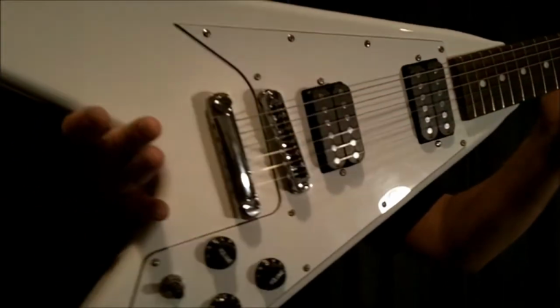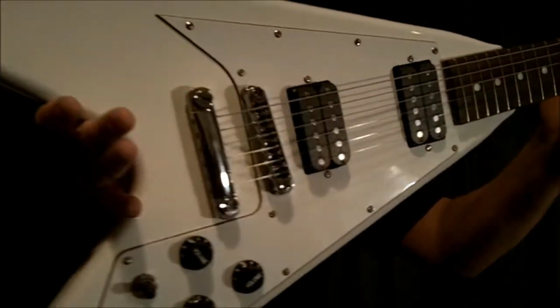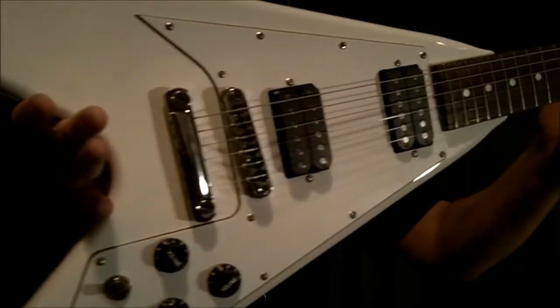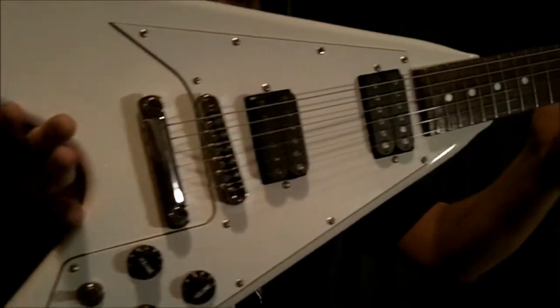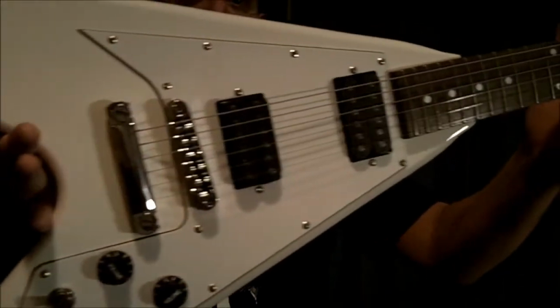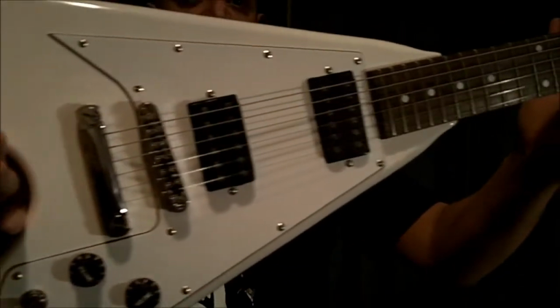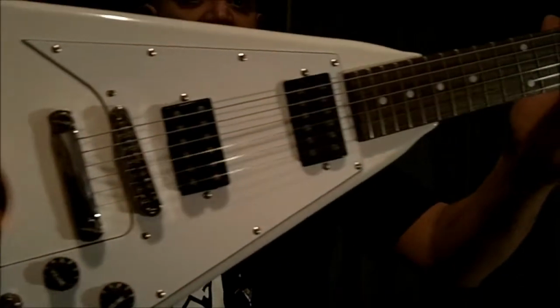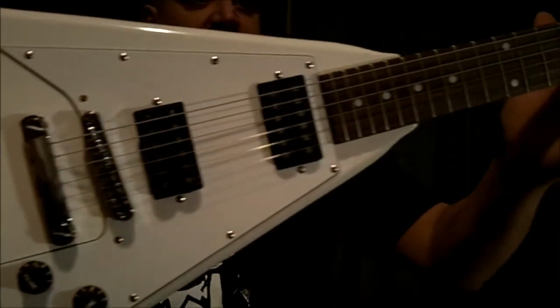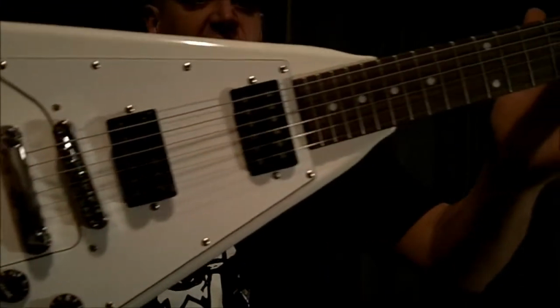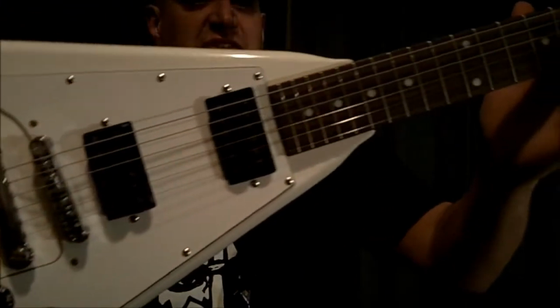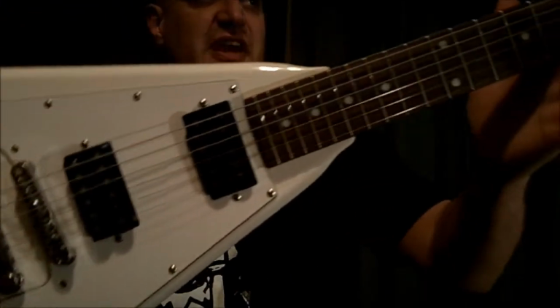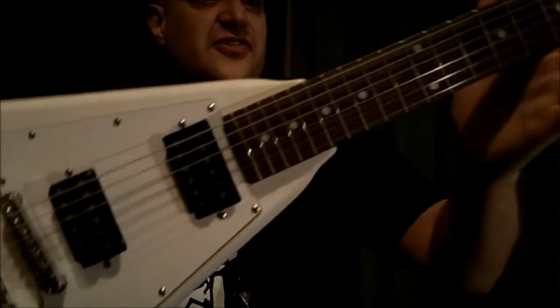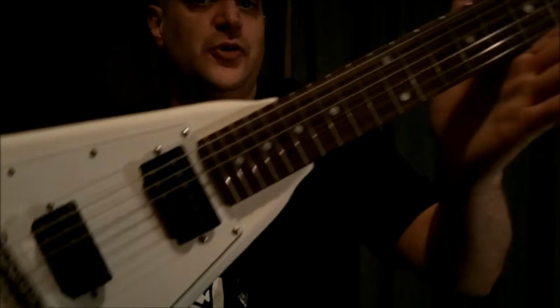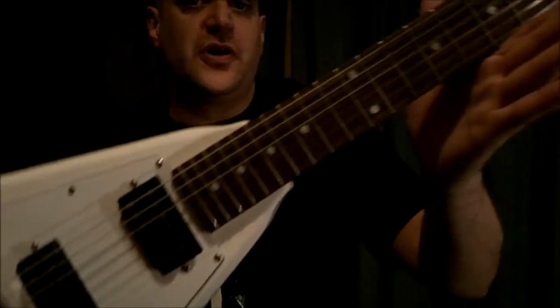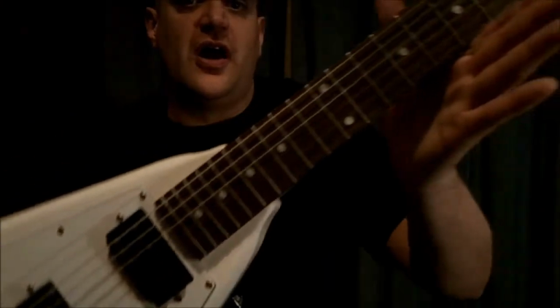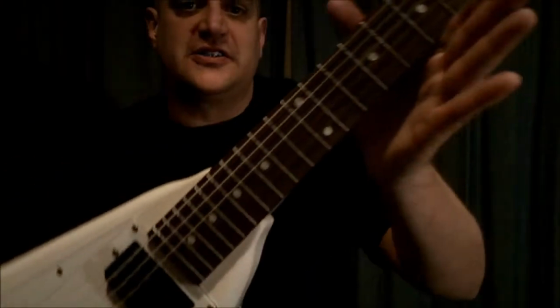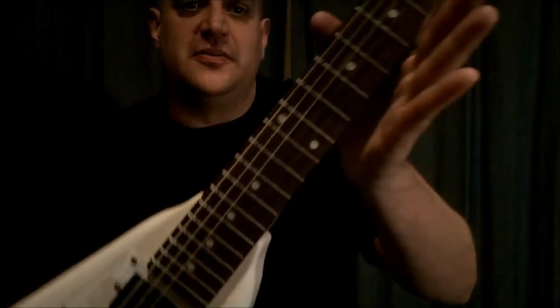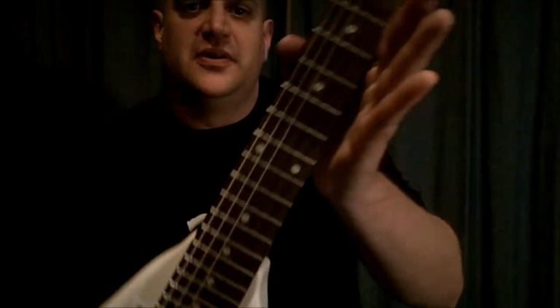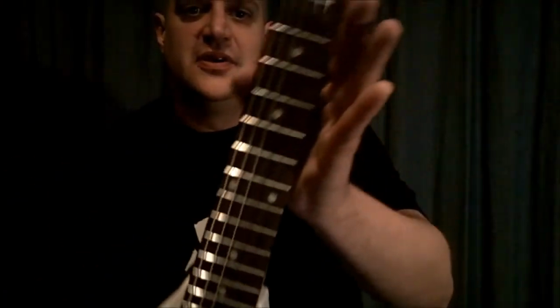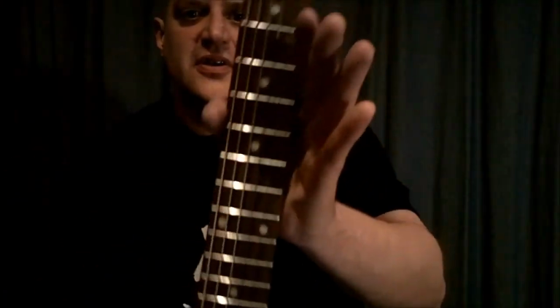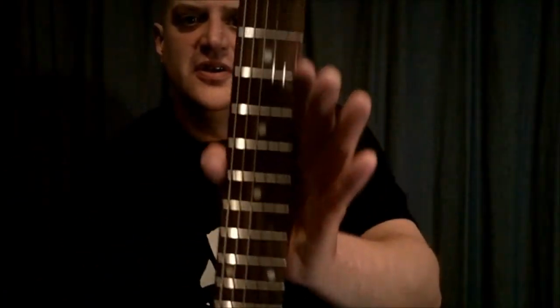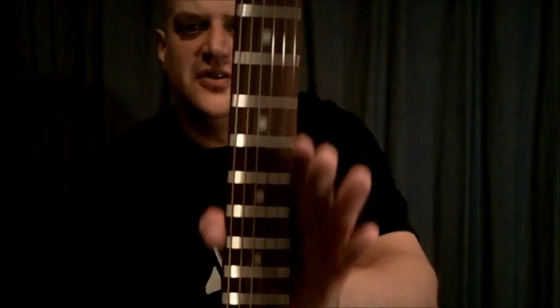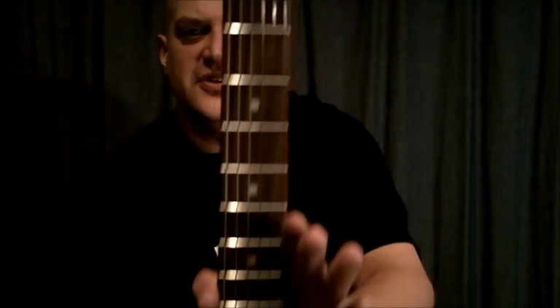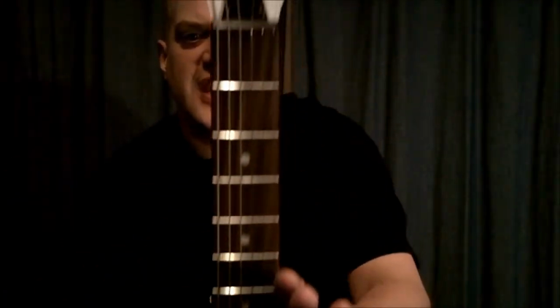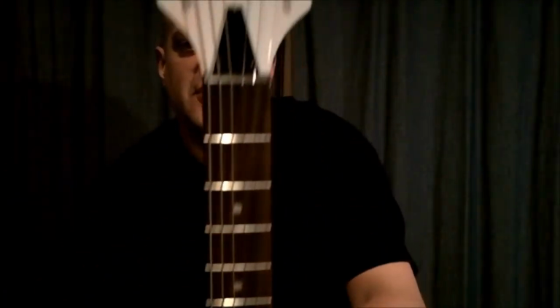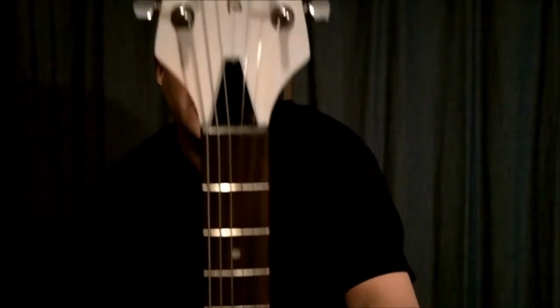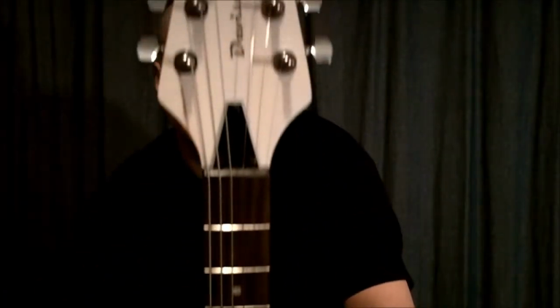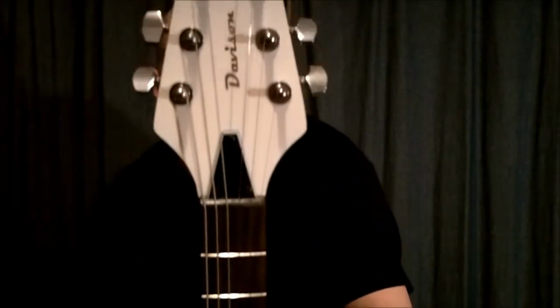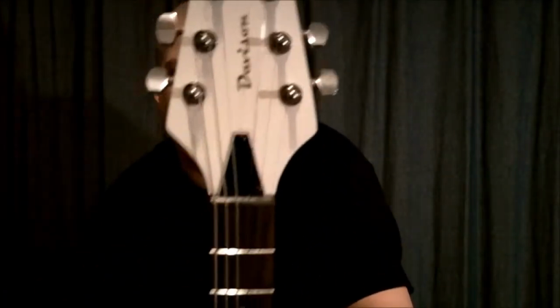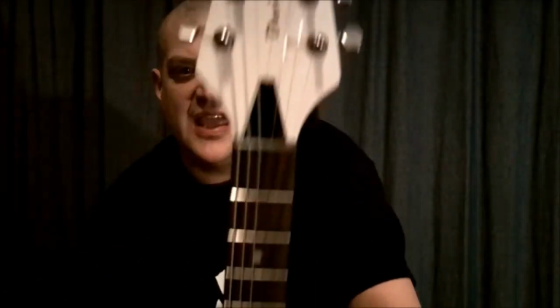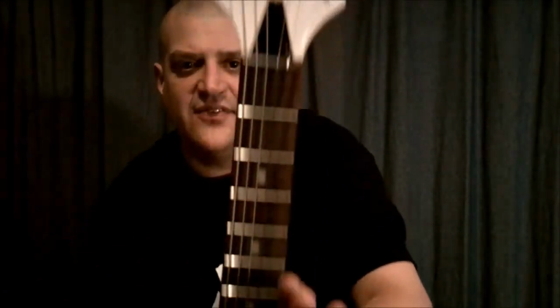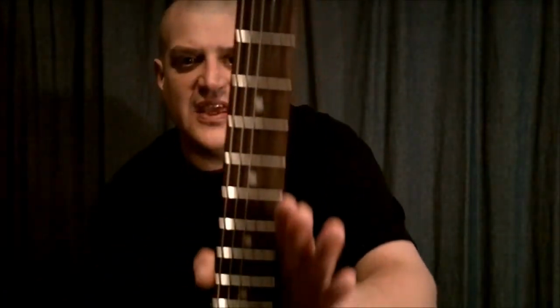I feel like Paul Stanley playing this baby. This thing is super awesome — the Davison Flying V.